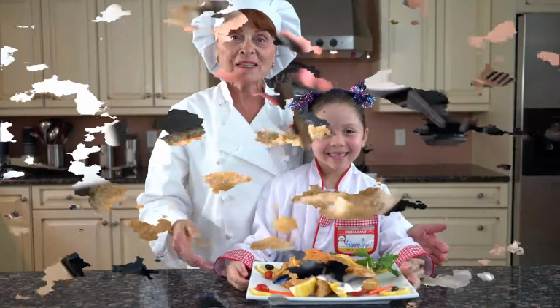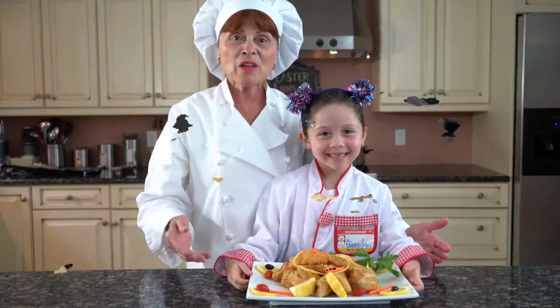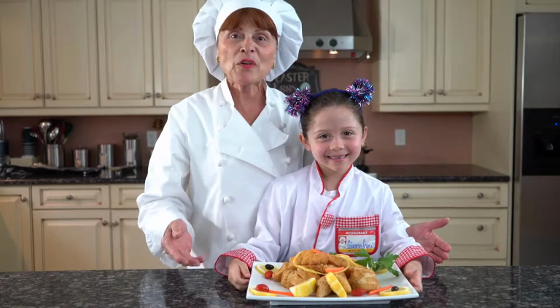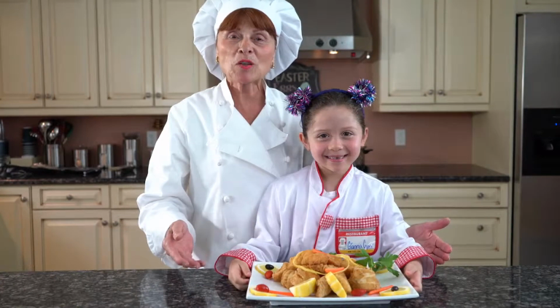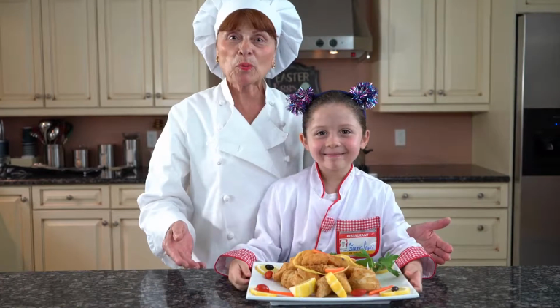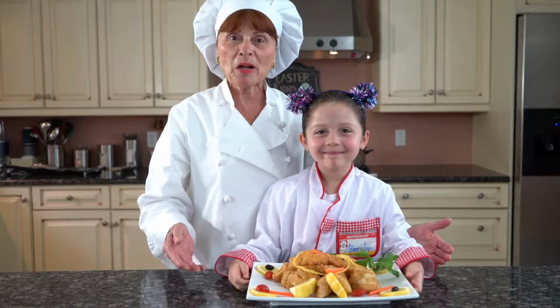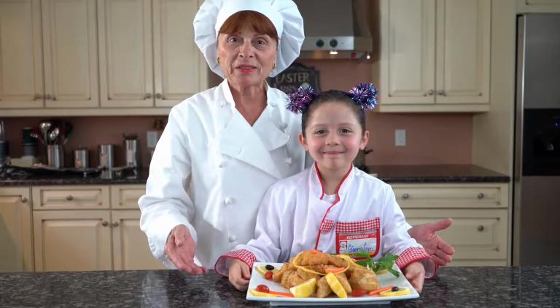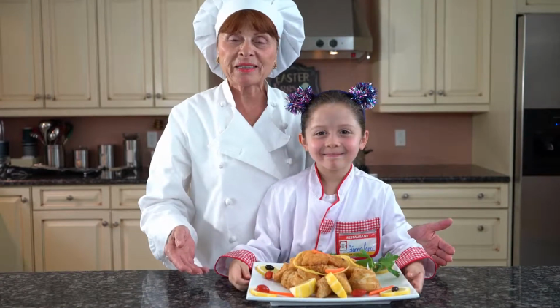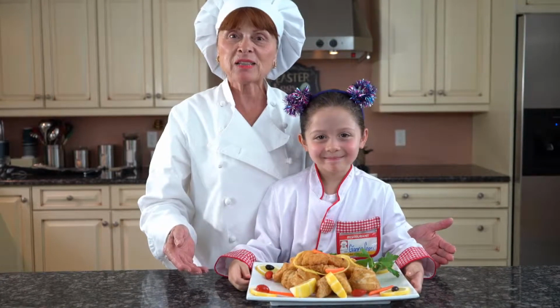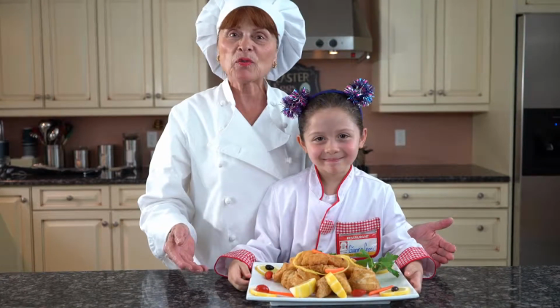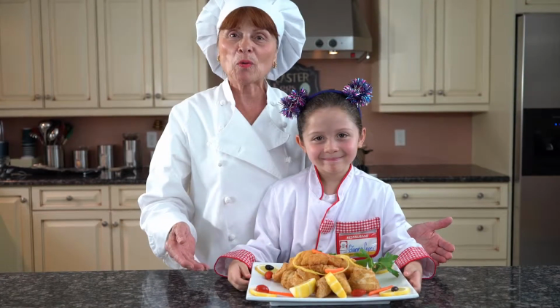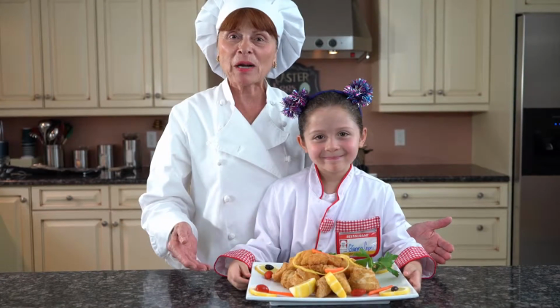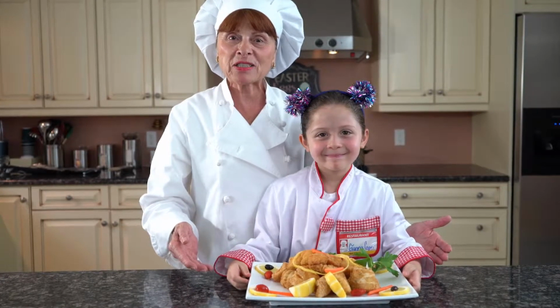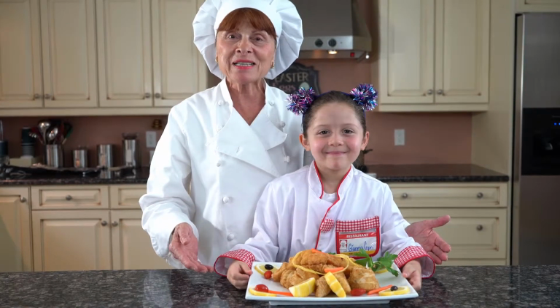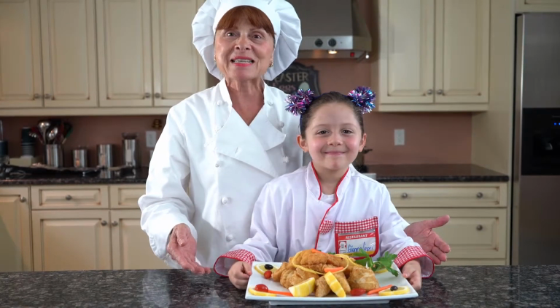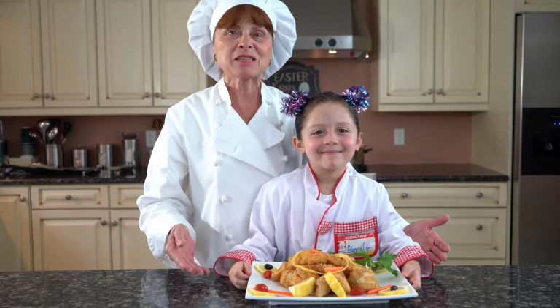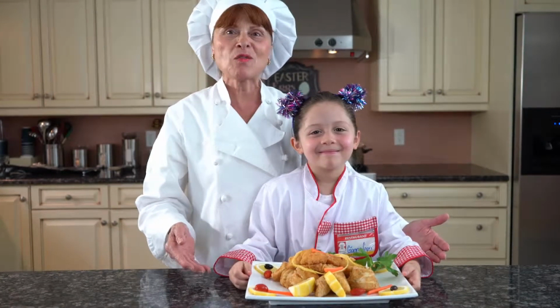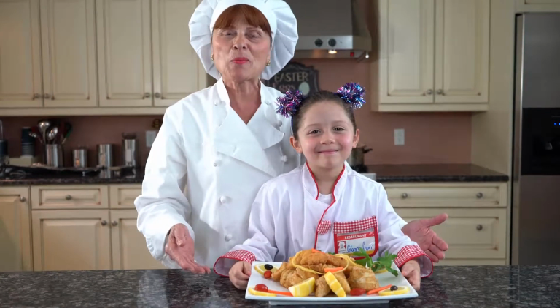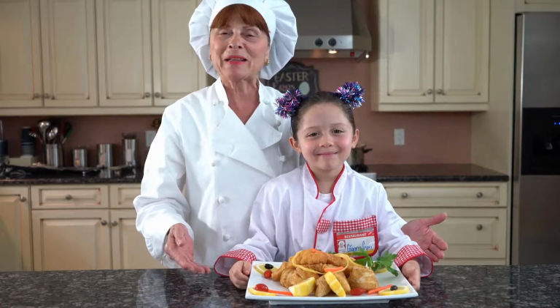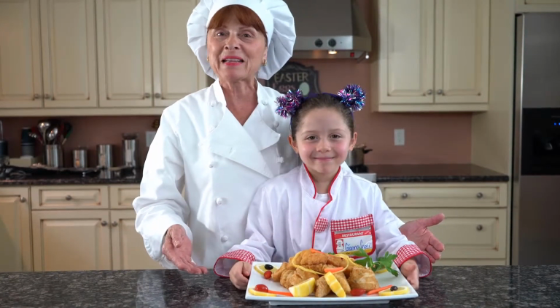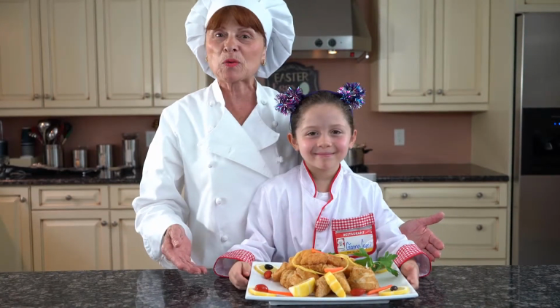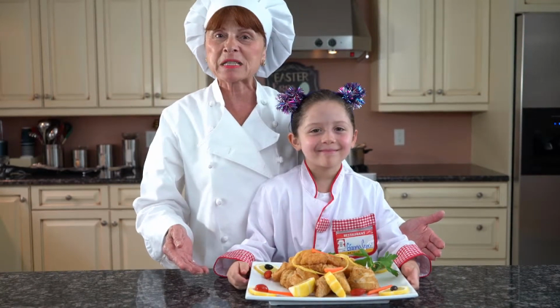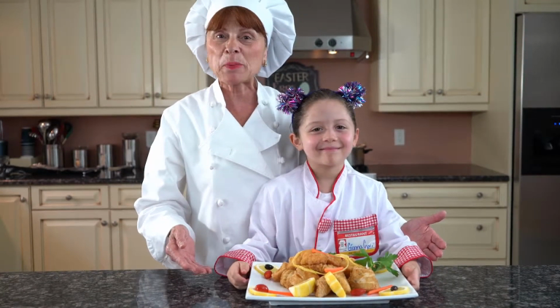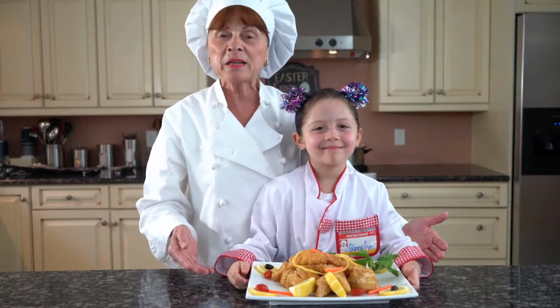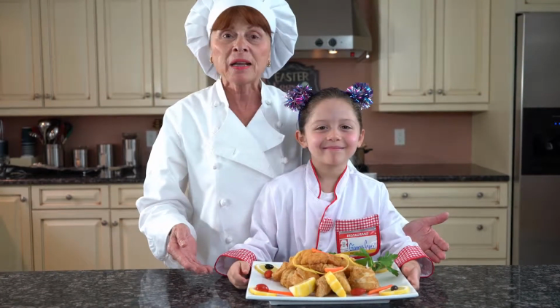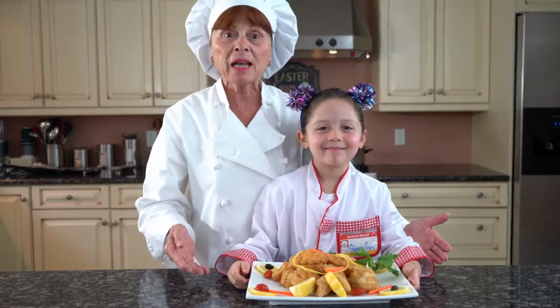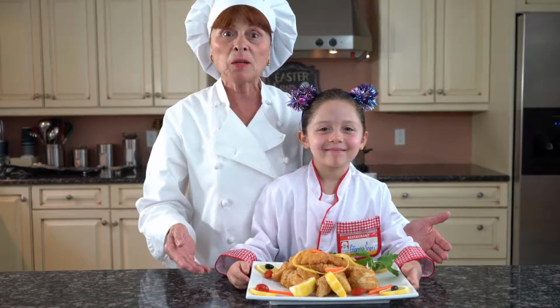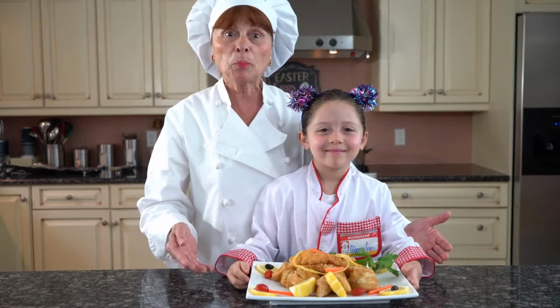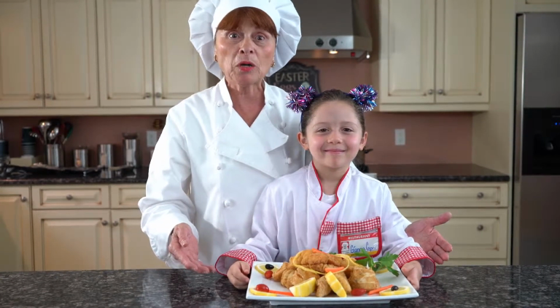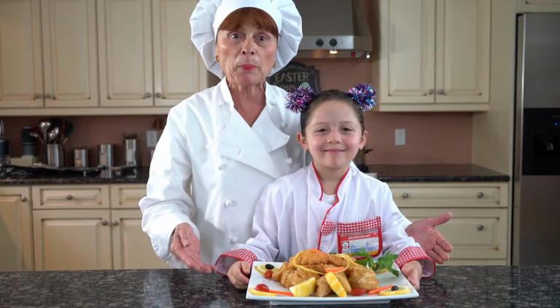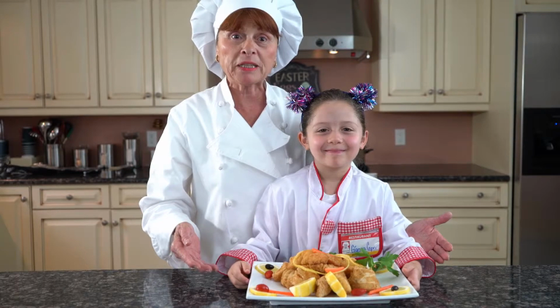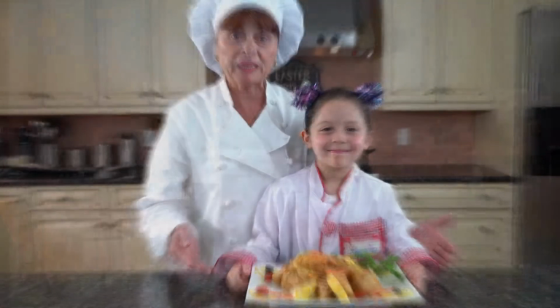Here's our final product. Thank you for watching. Stay tuned for my next recipe and bon appetit.